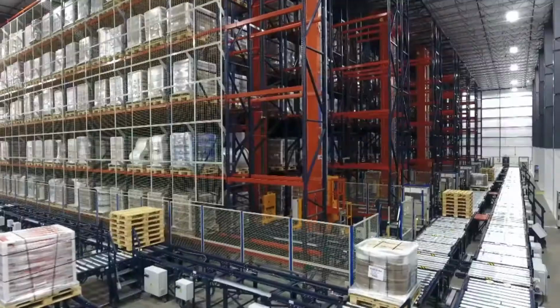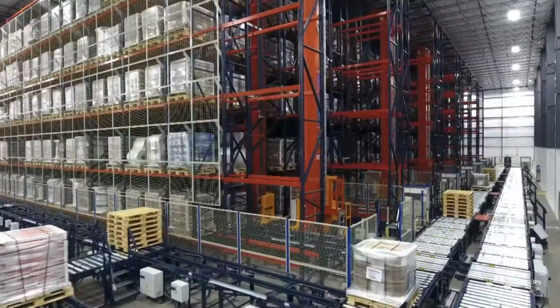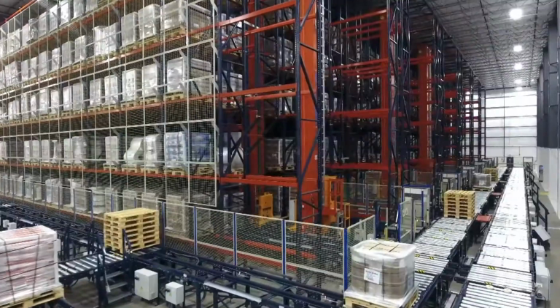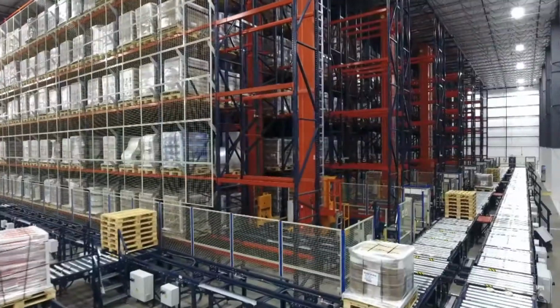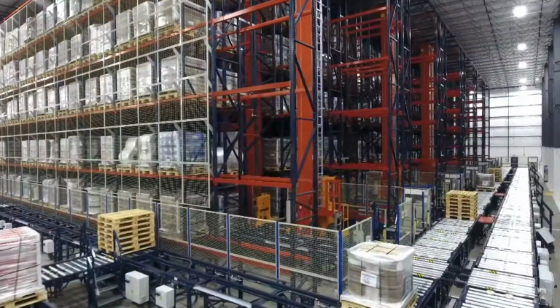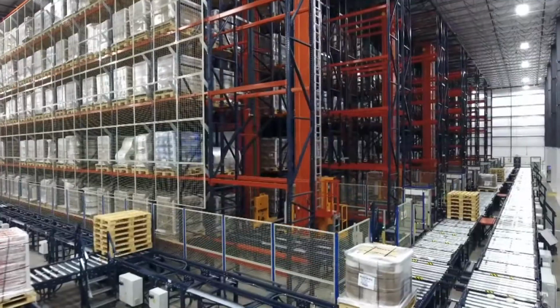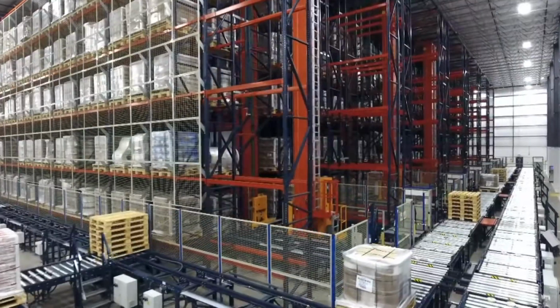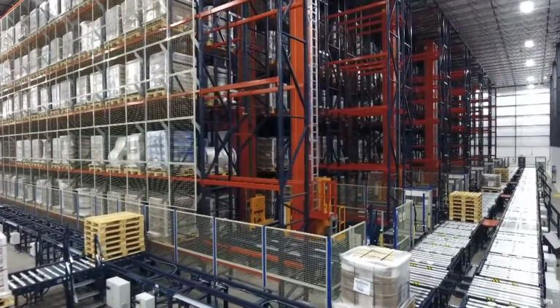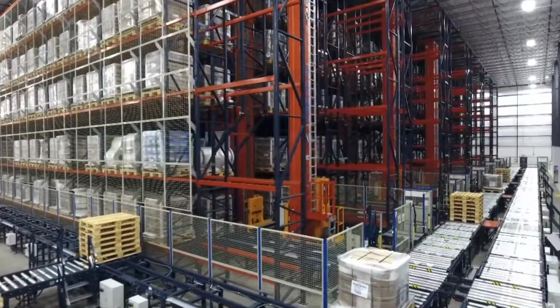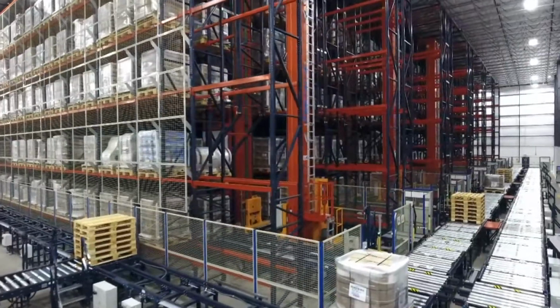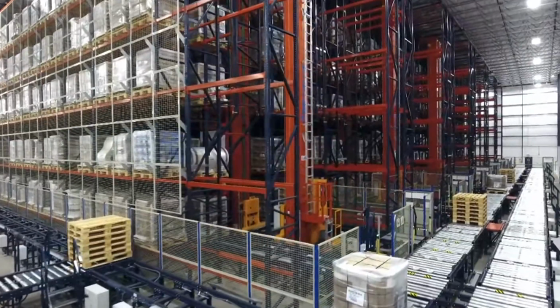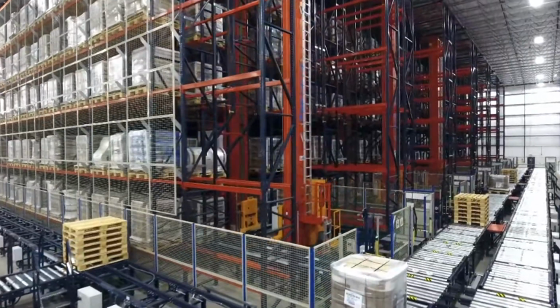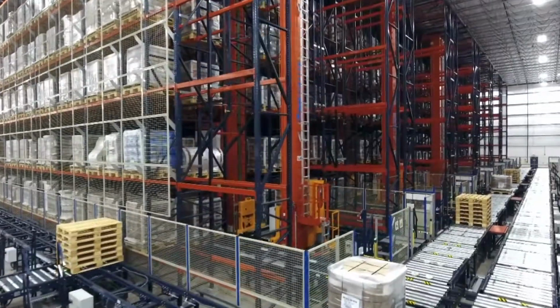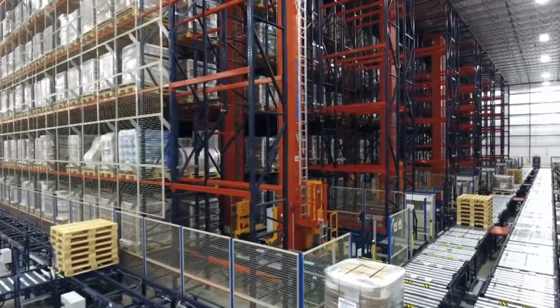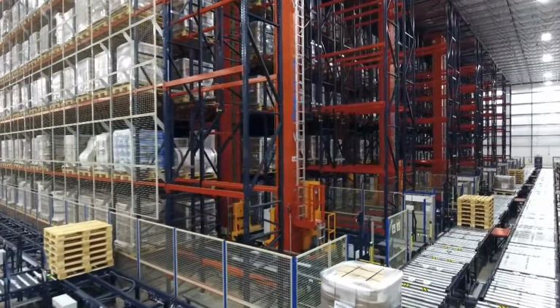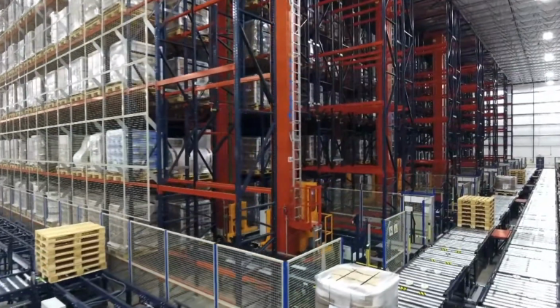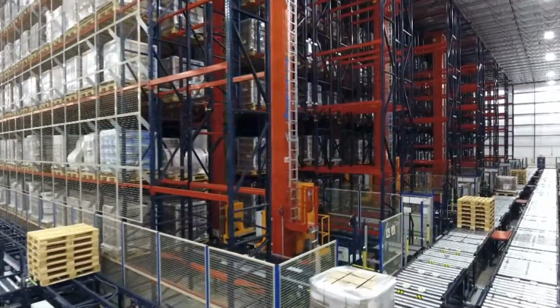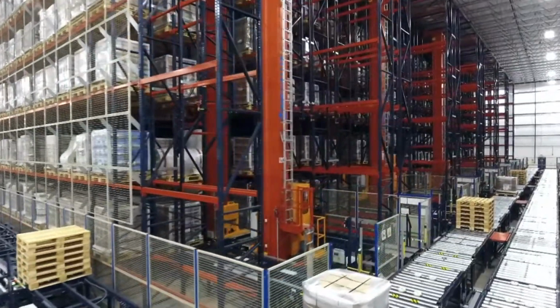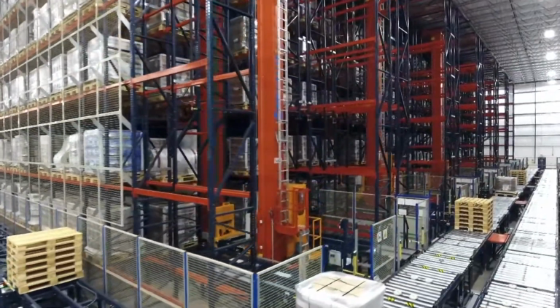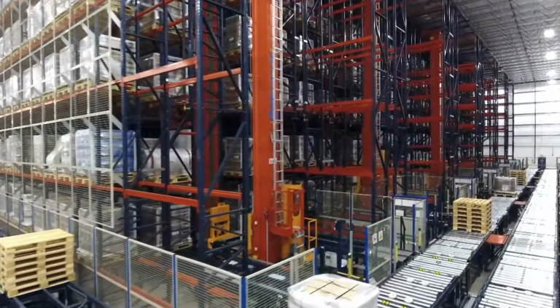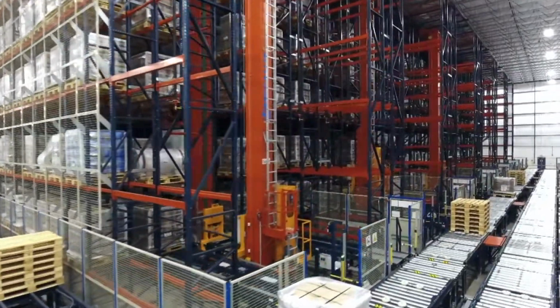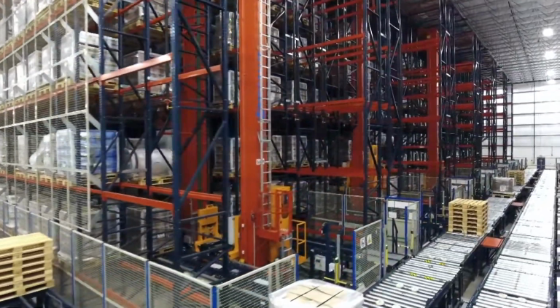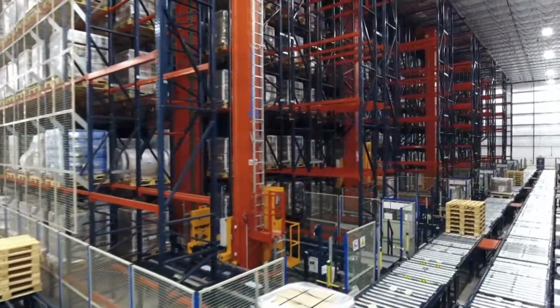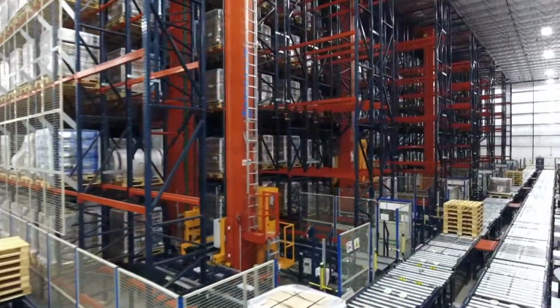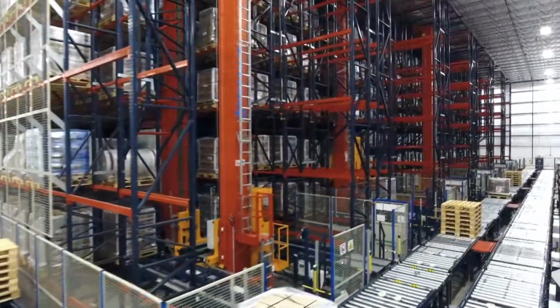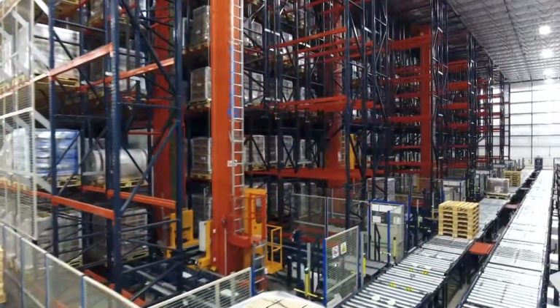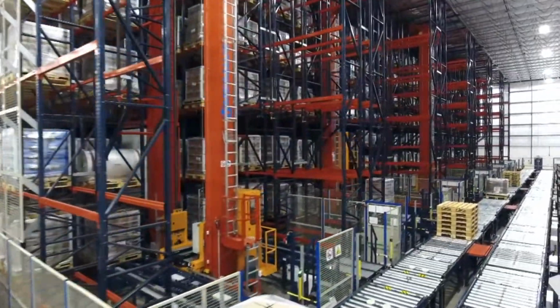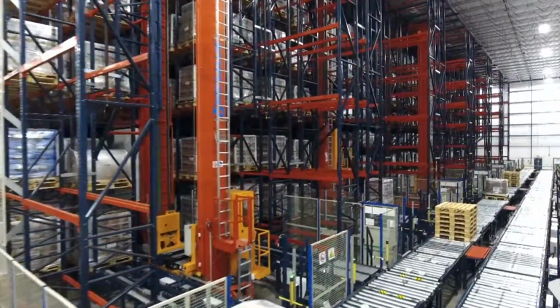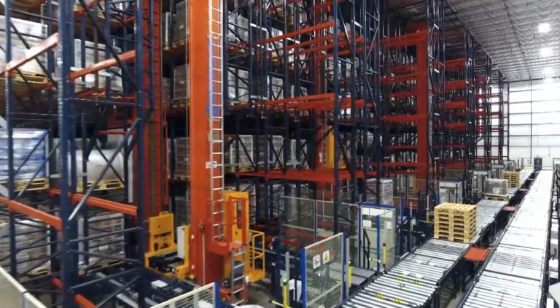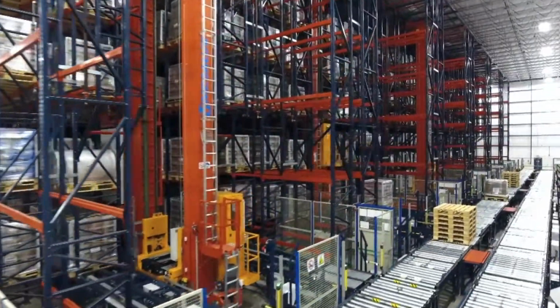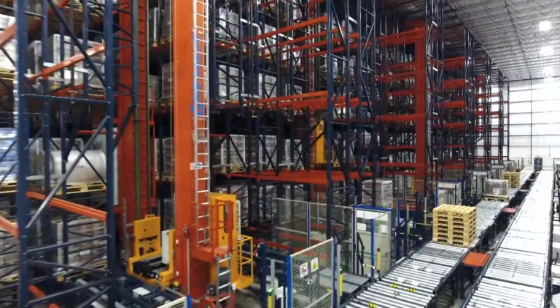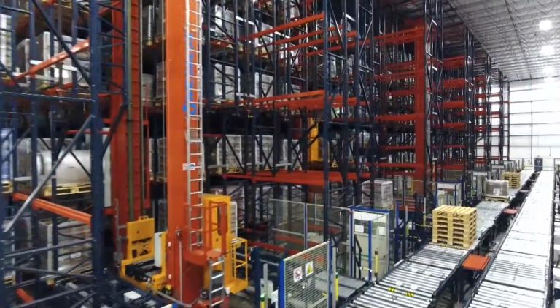At the heart of the design is an automated storage and retrieval system from Interlake Mecalux.